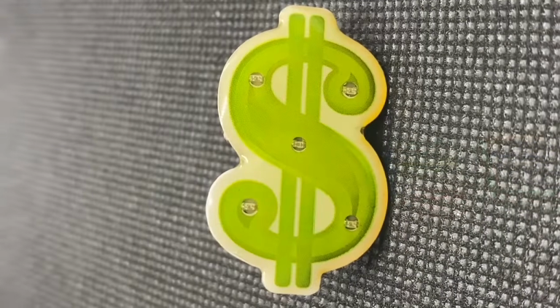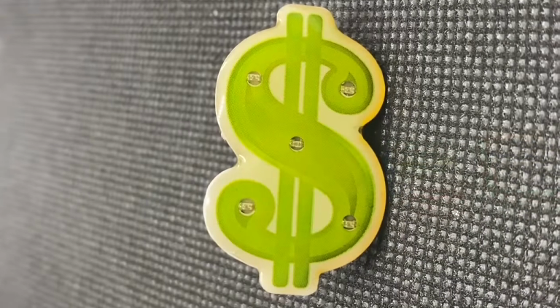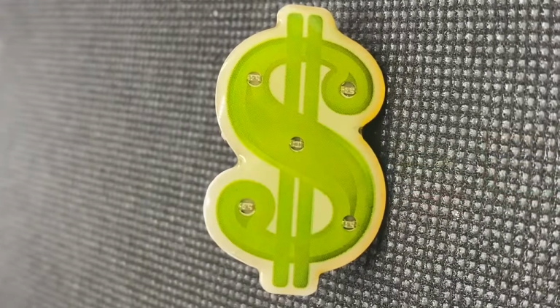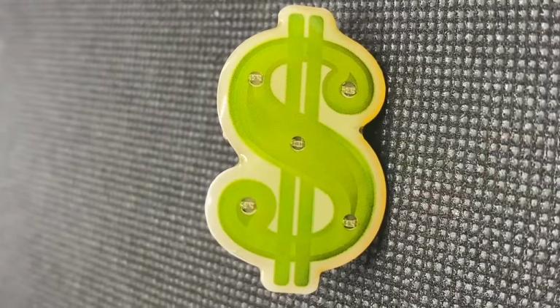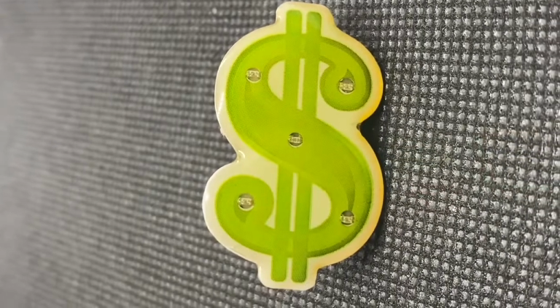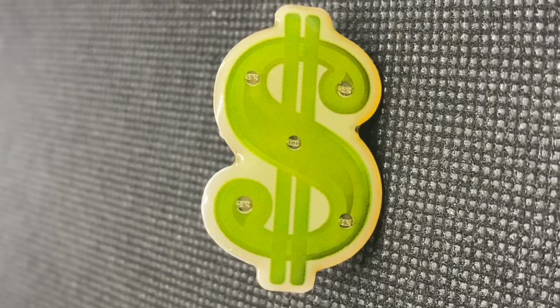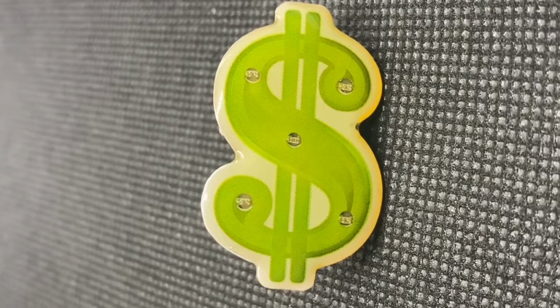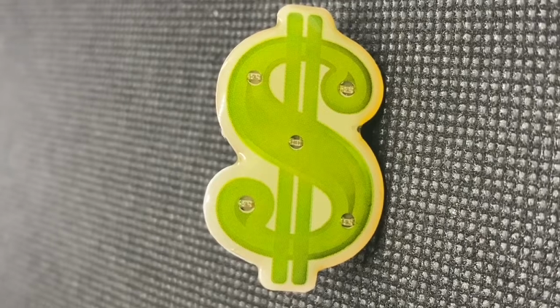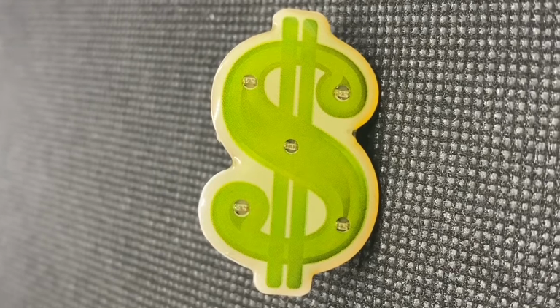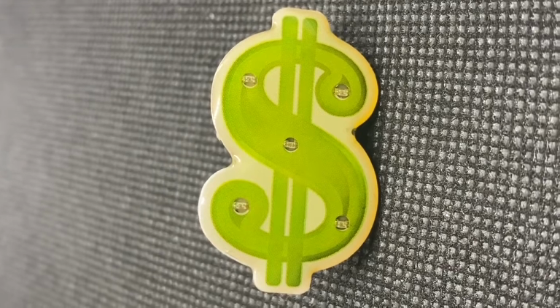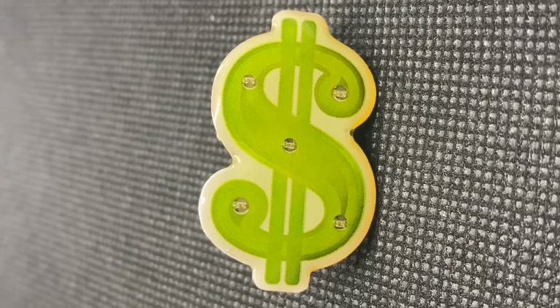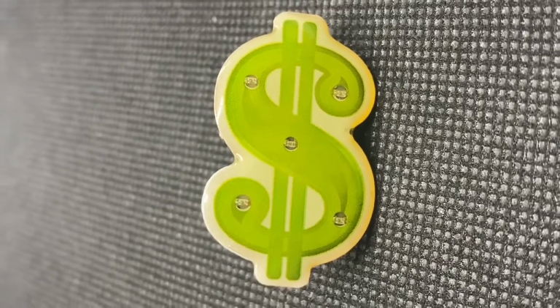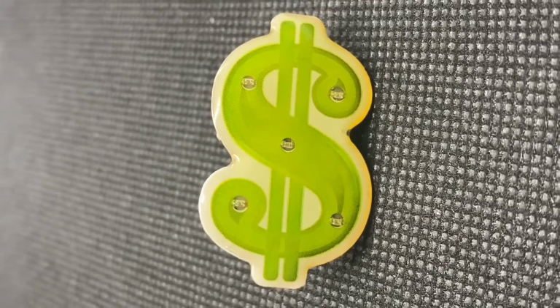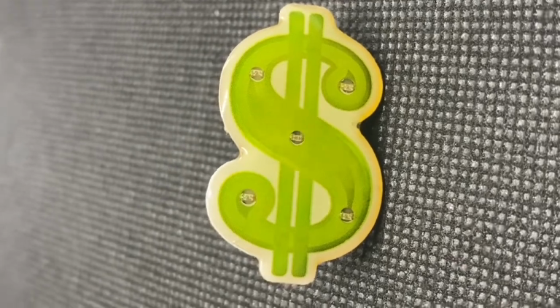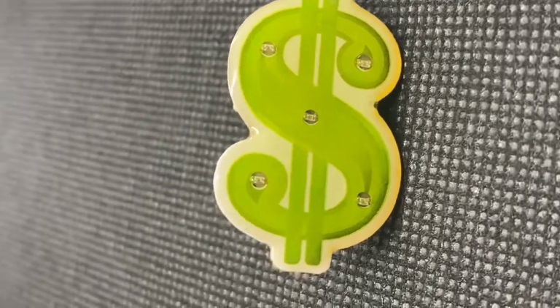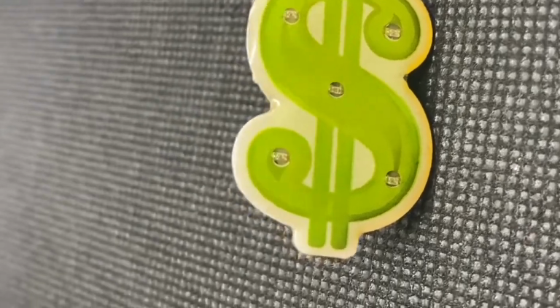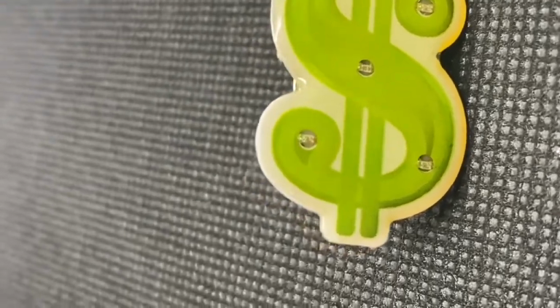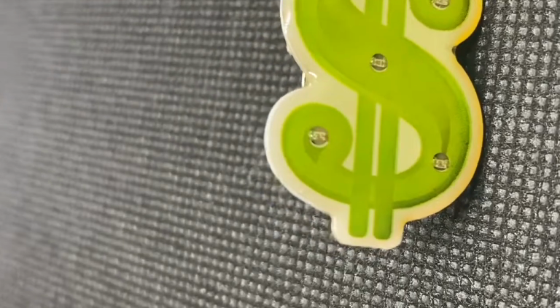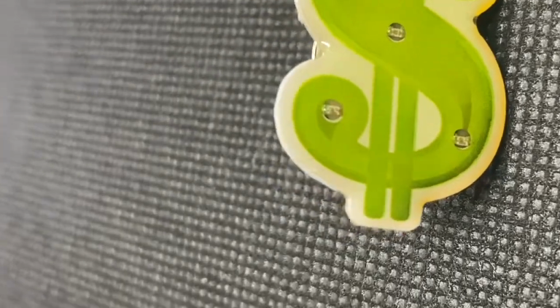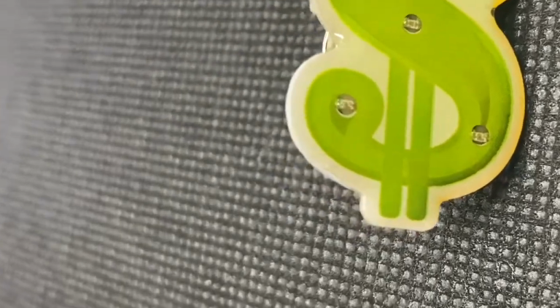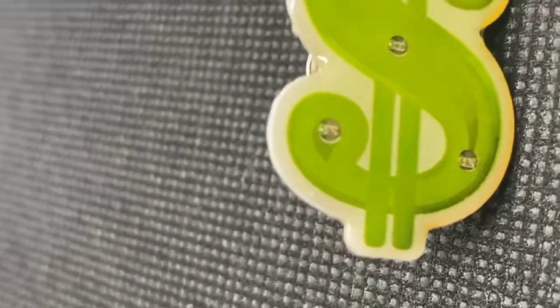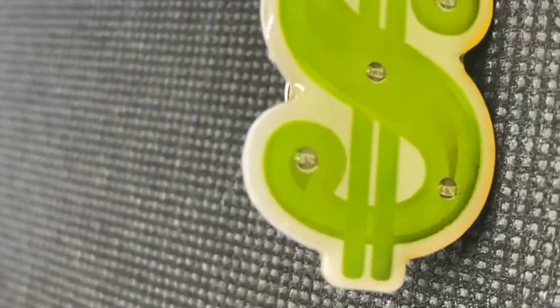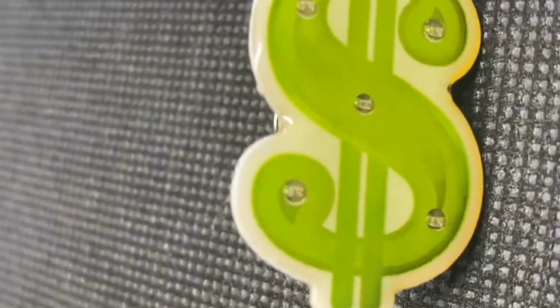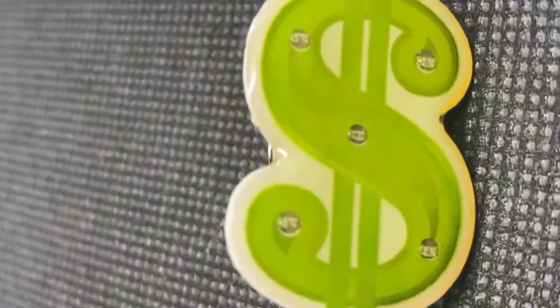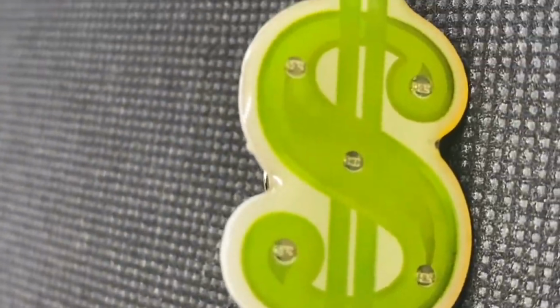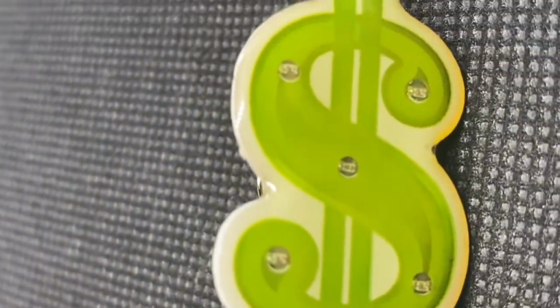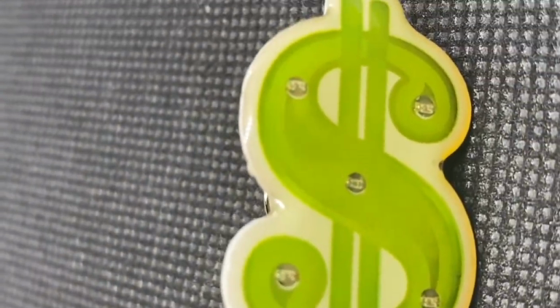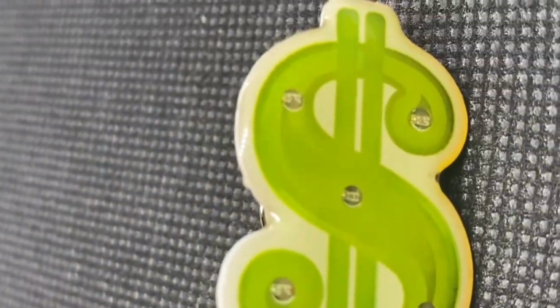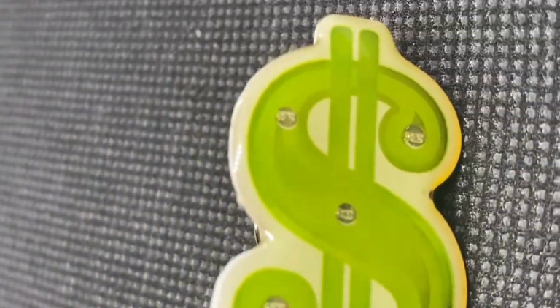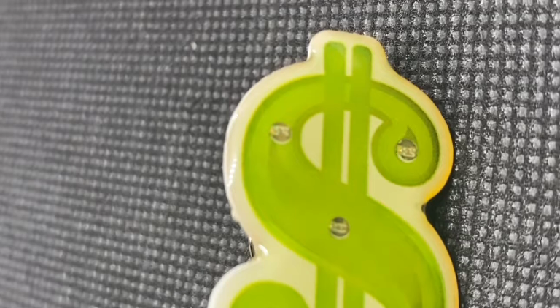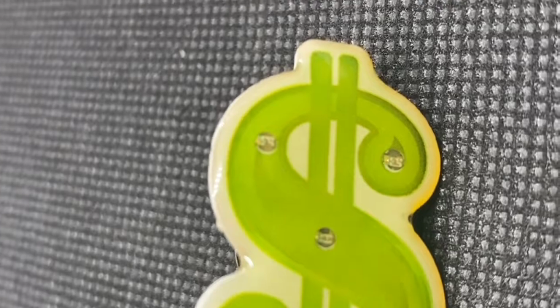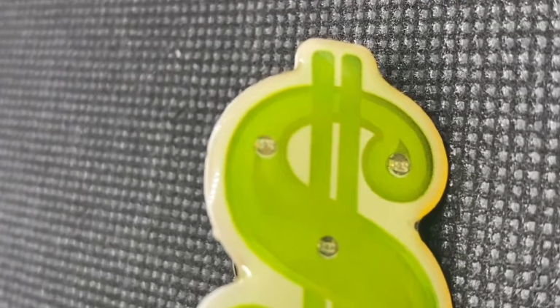This dollar sign flashing body light lapel pin is perfect for casino nights or fundraisers.